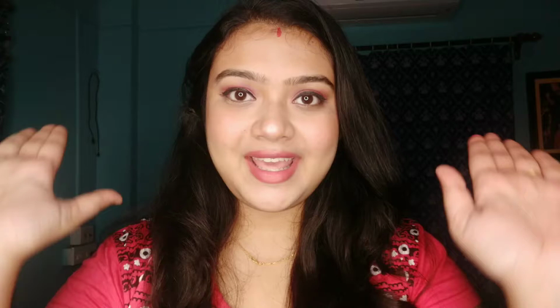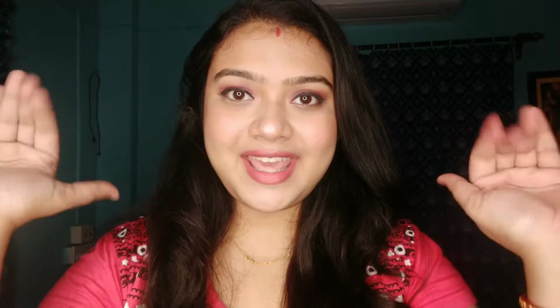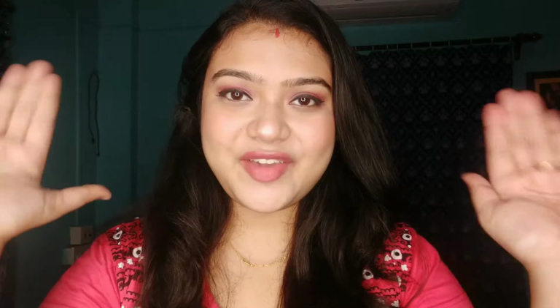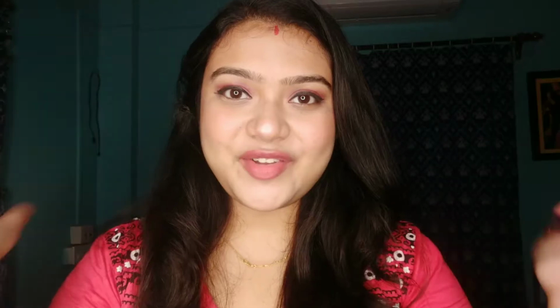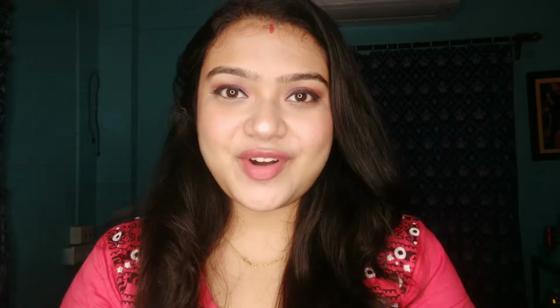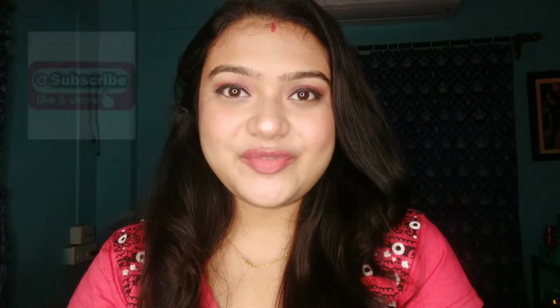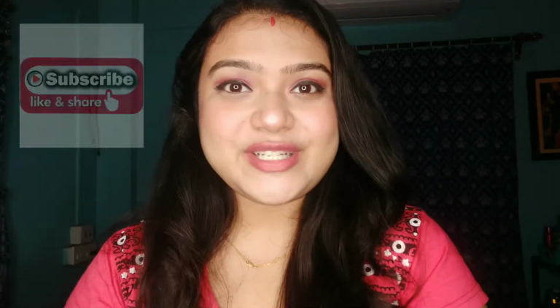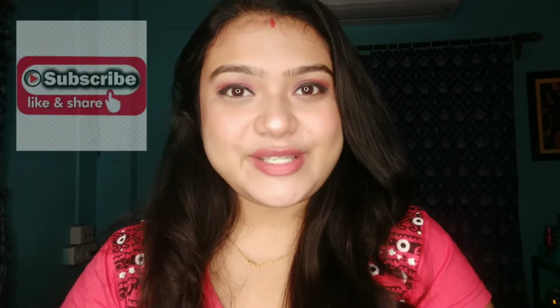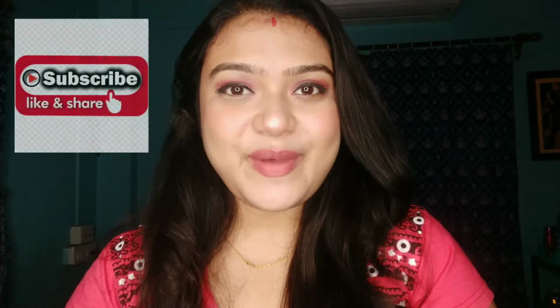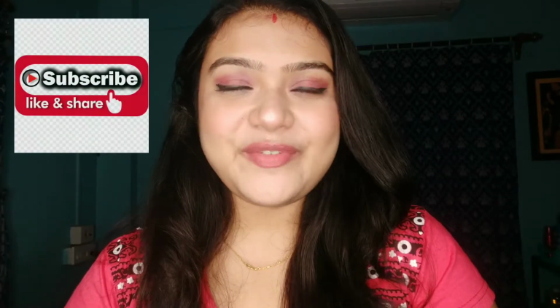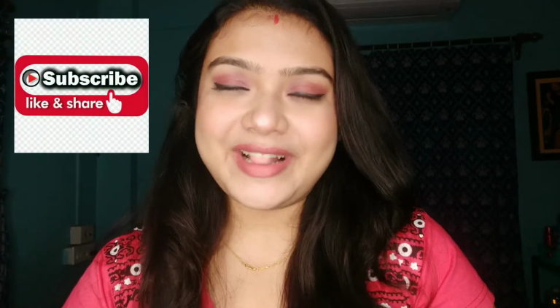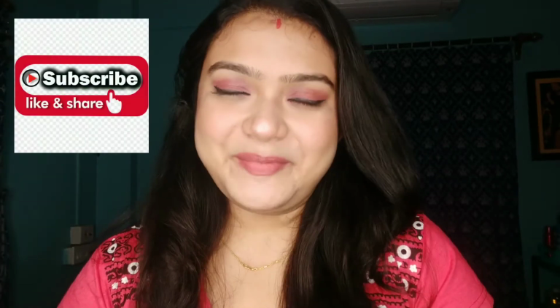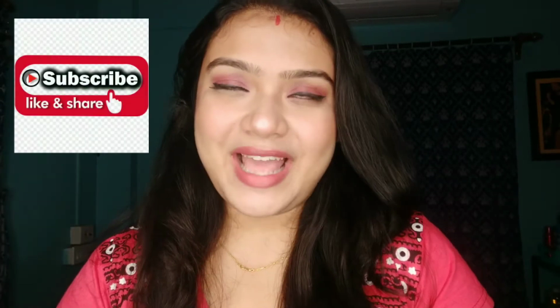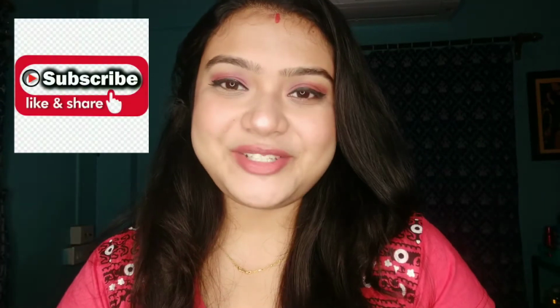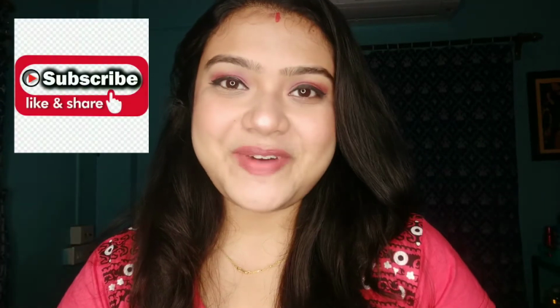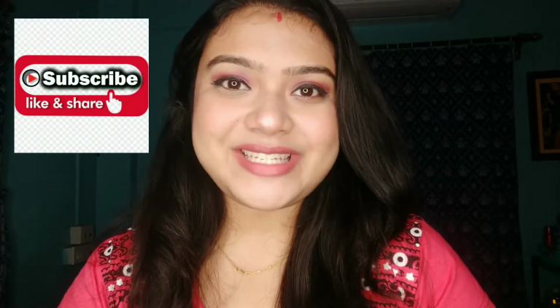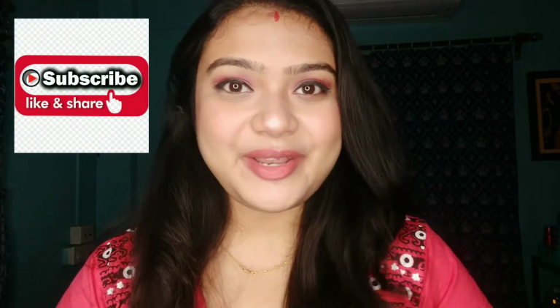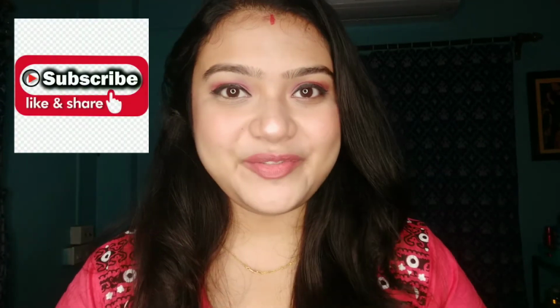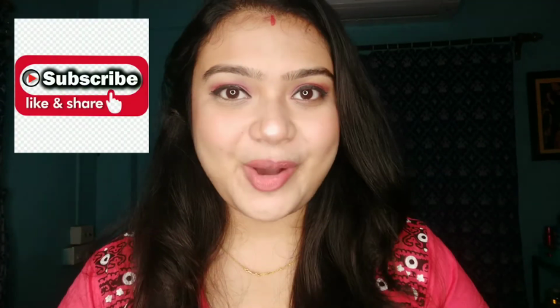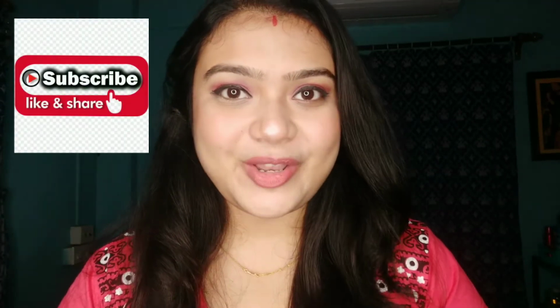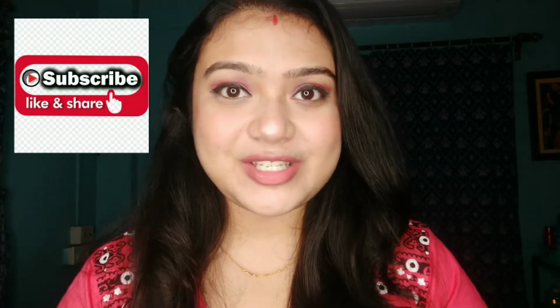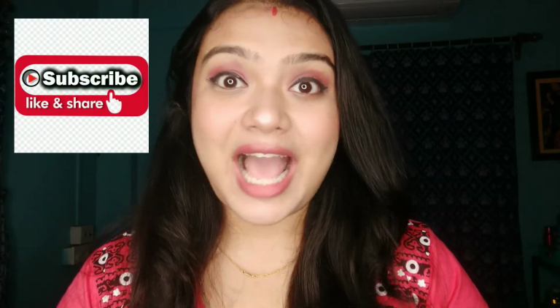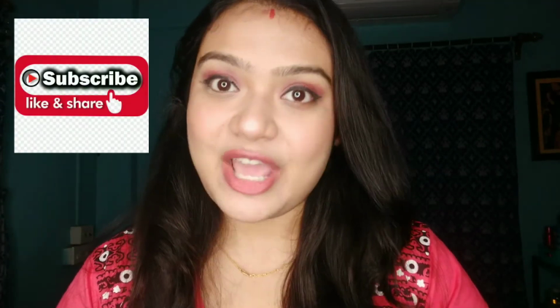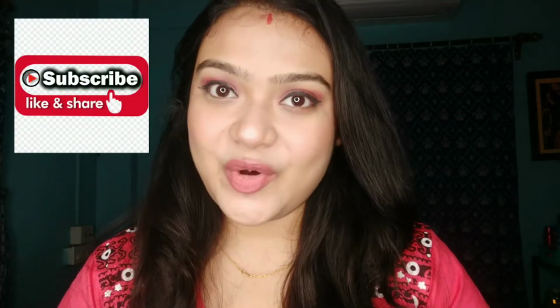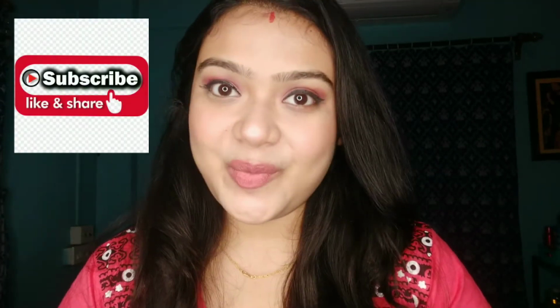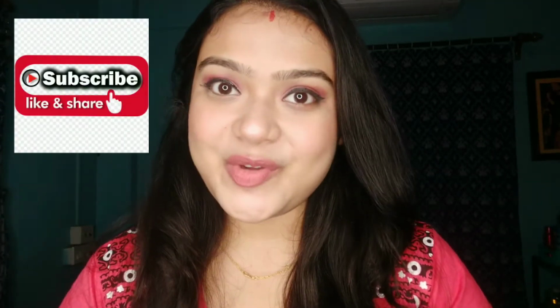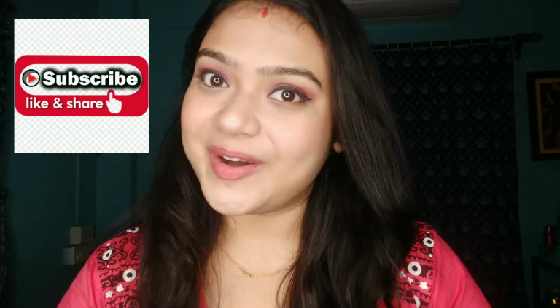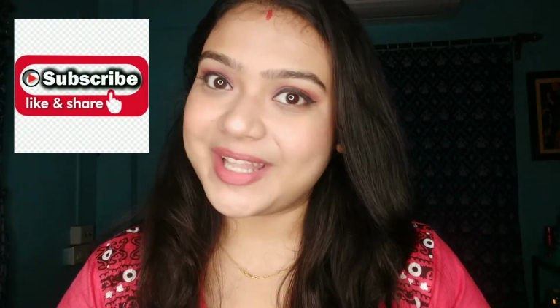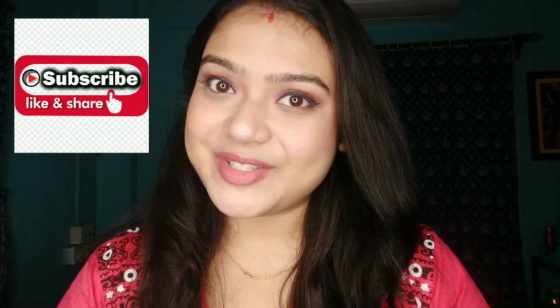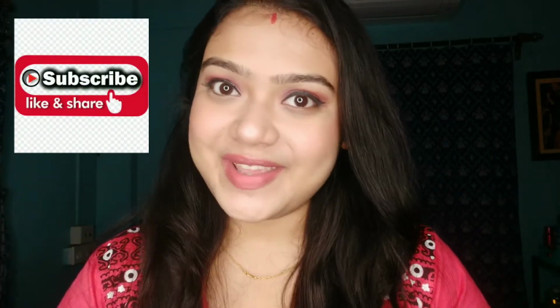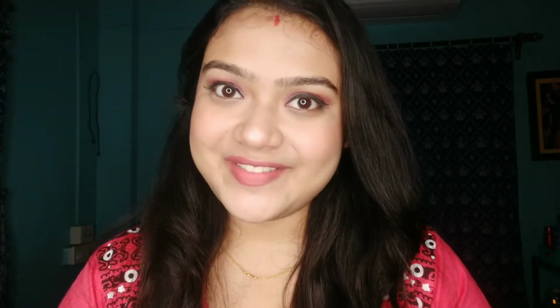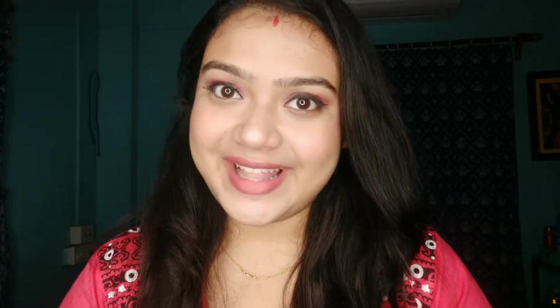Hey everyone, what's up and welcome back to my channel, Vlogology. I hope you all are doing well.